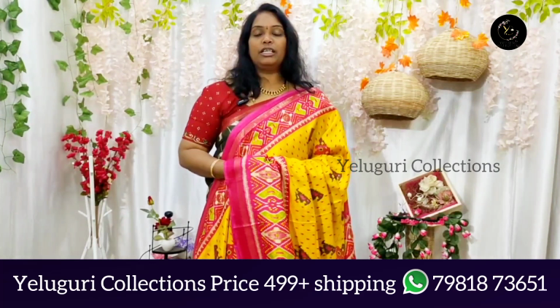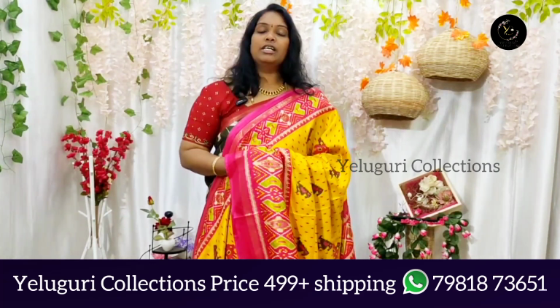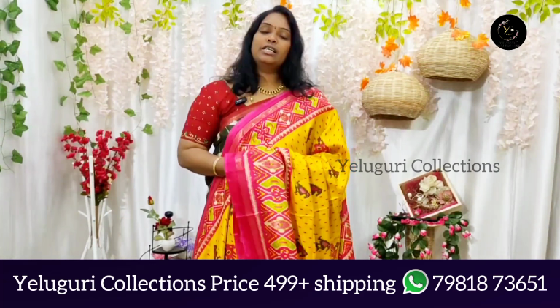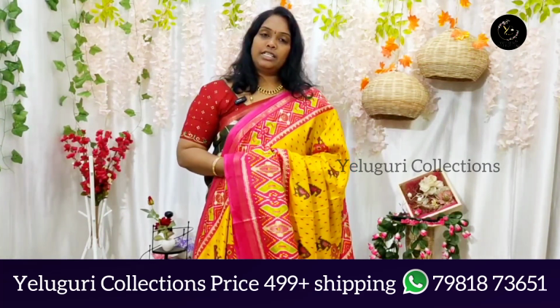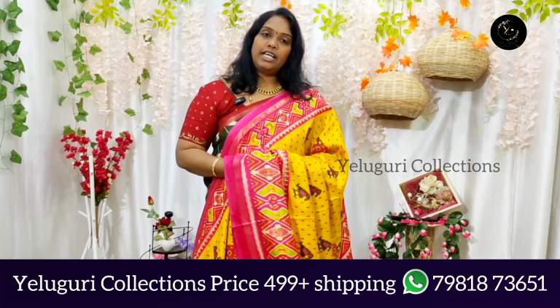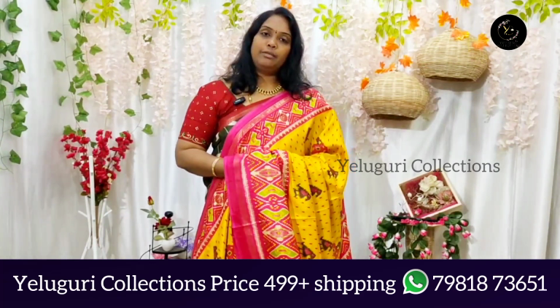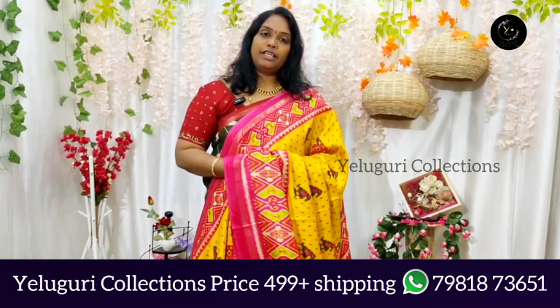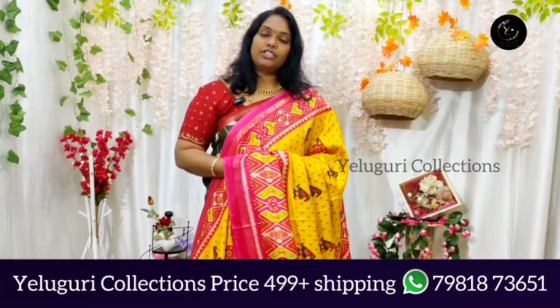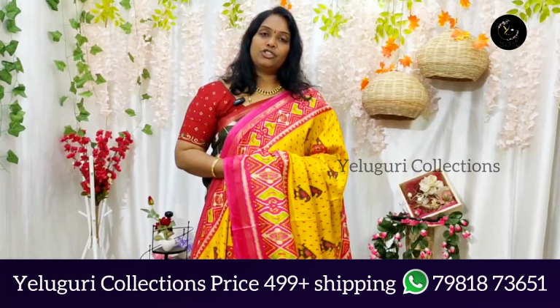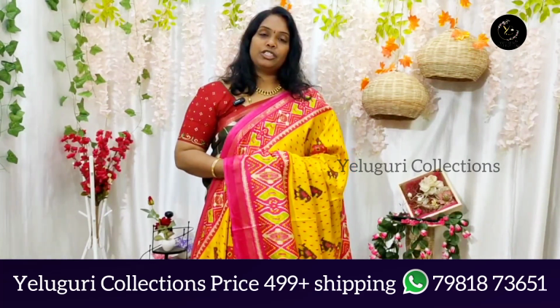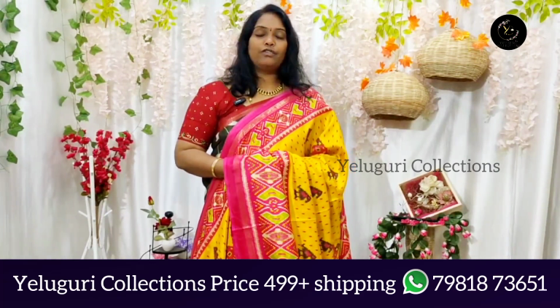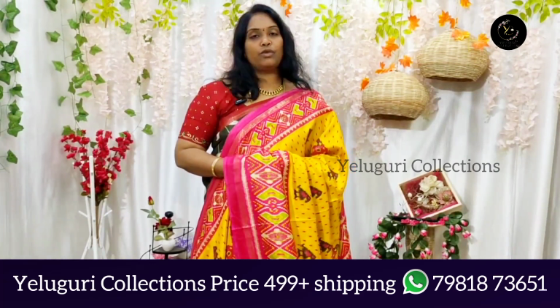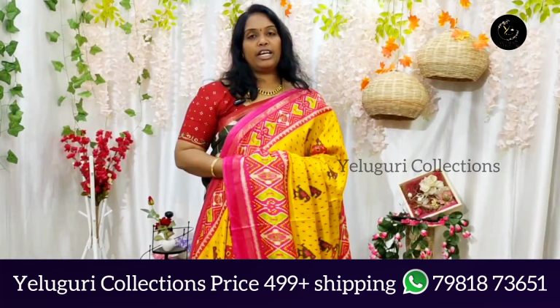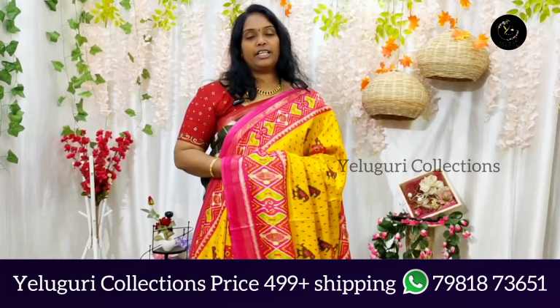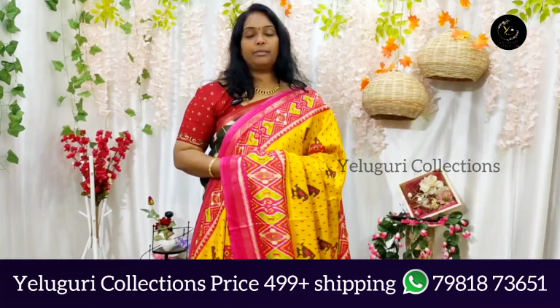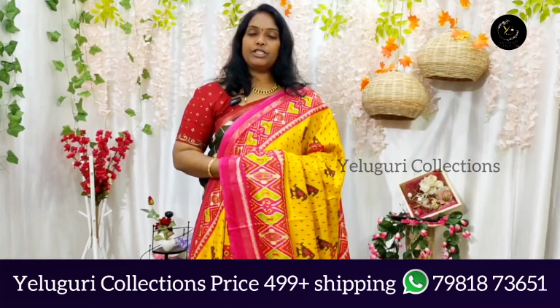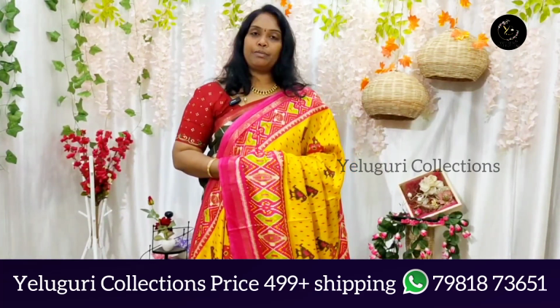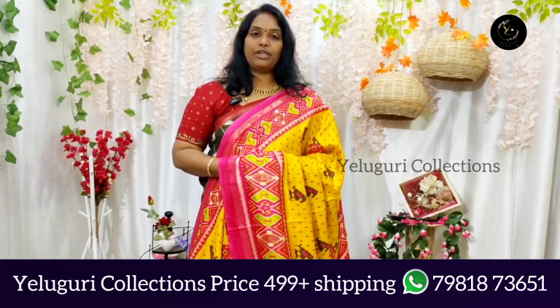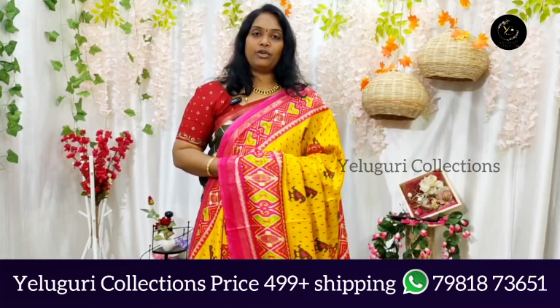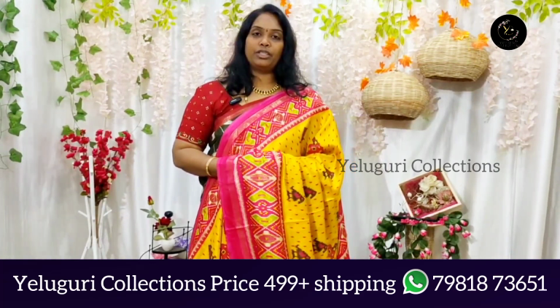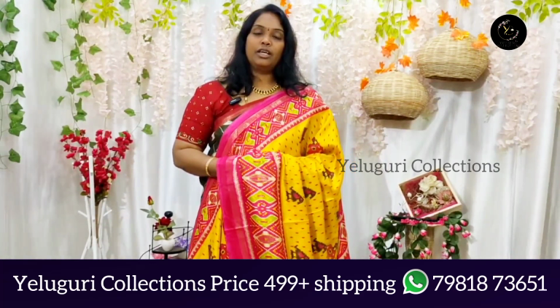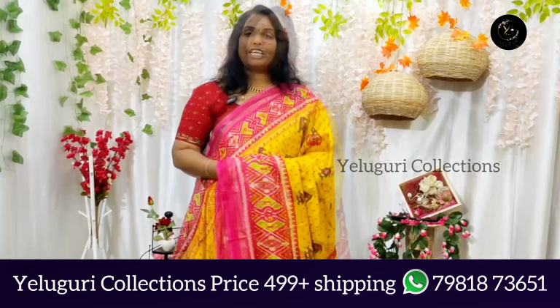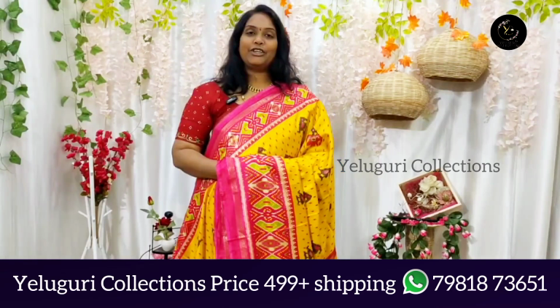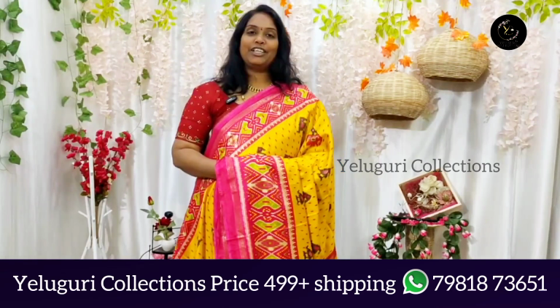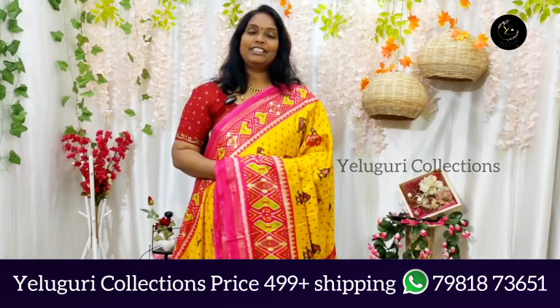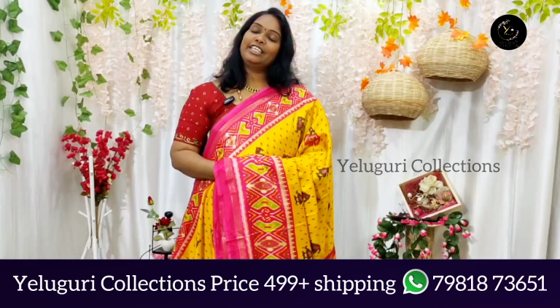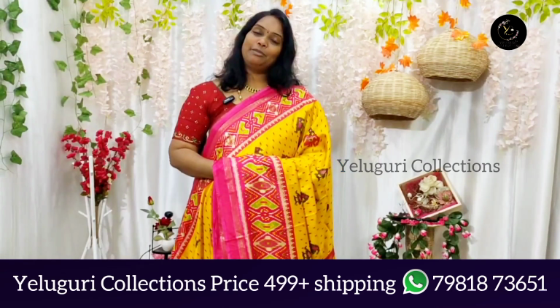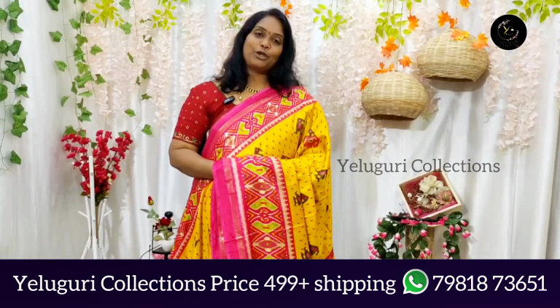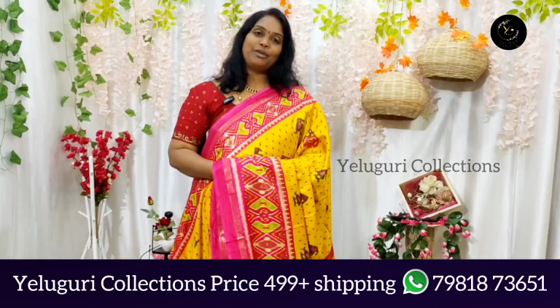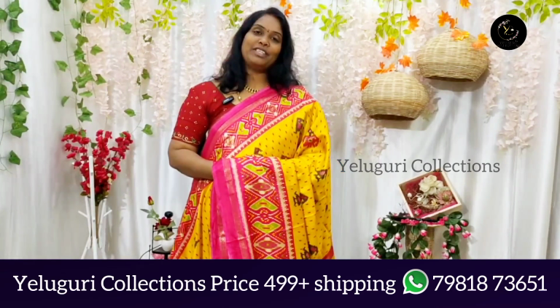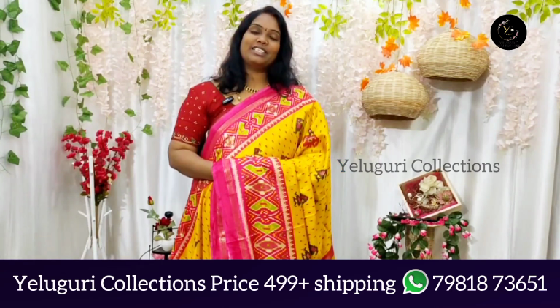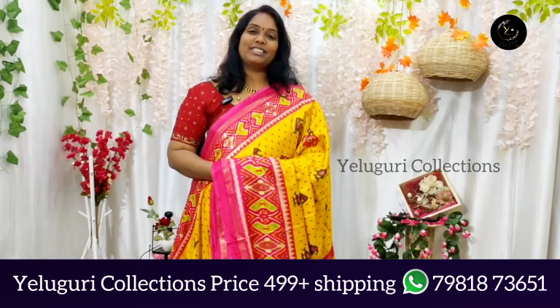The price range is $4.99 plus shipping. Thank you and keep shopping with us.